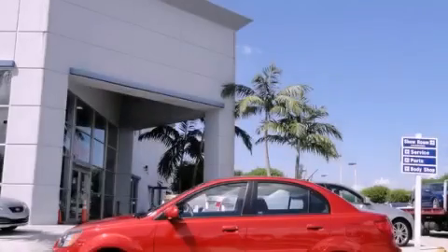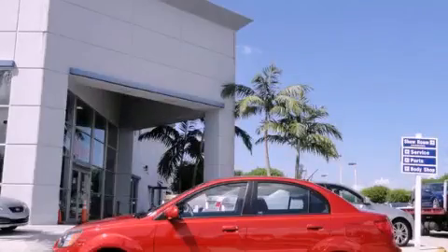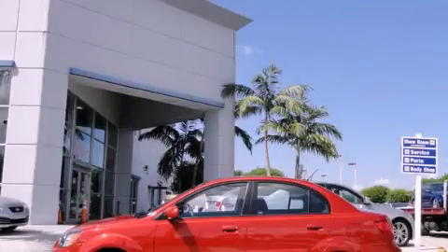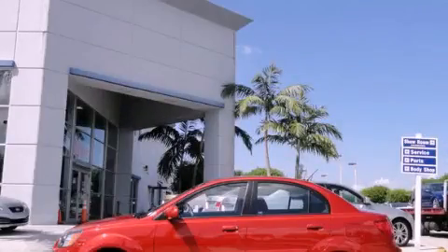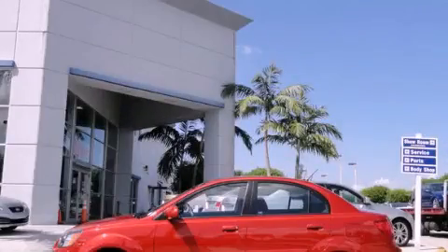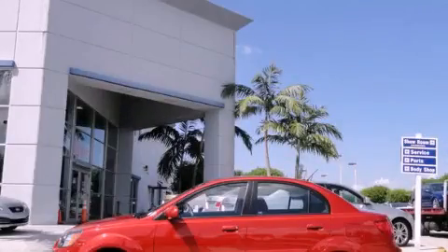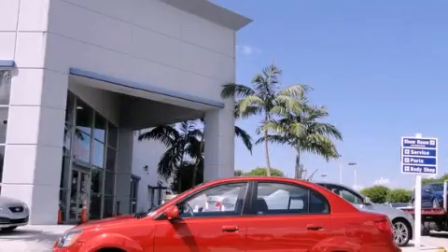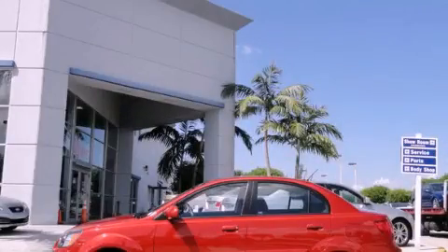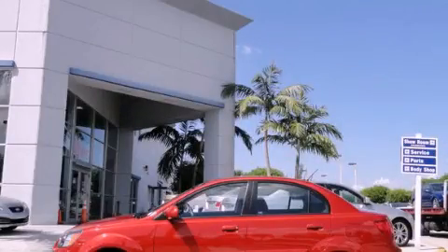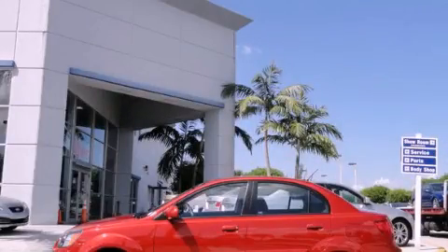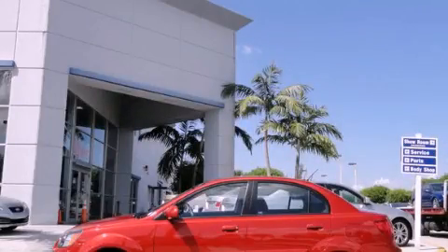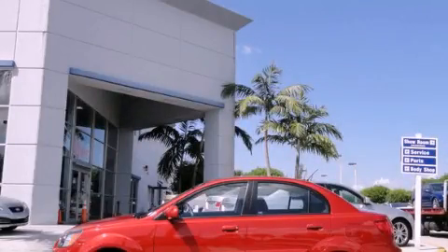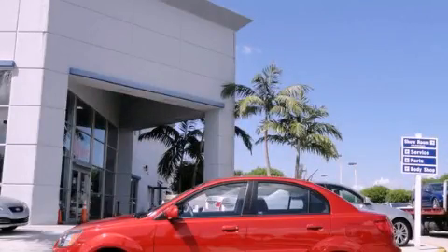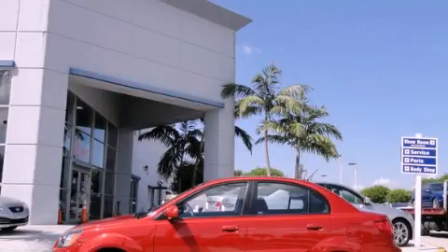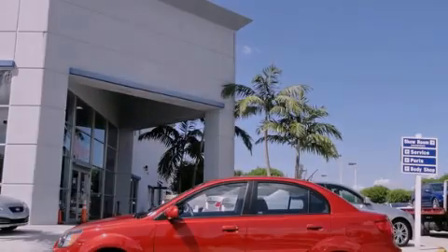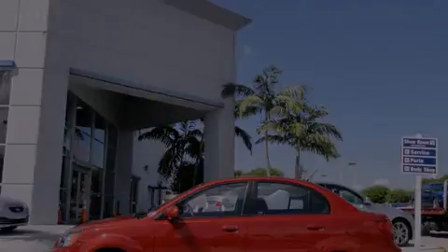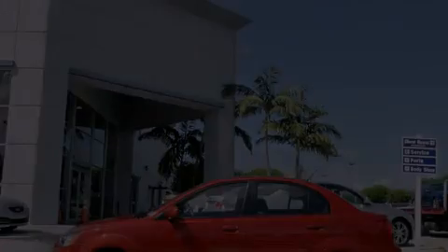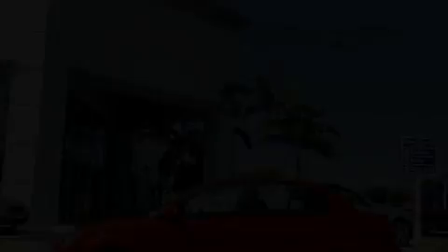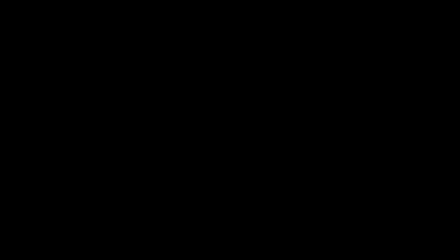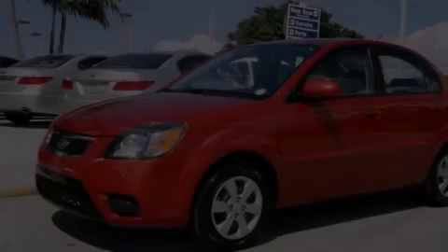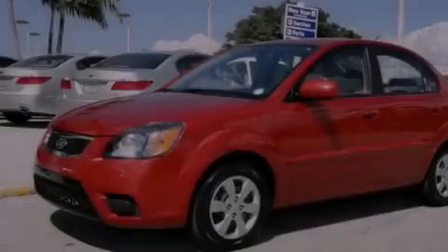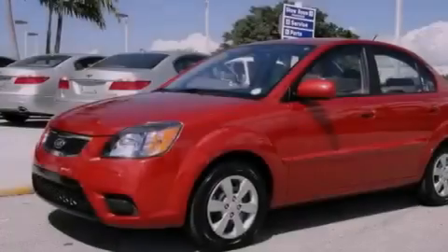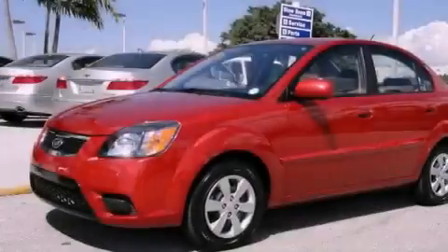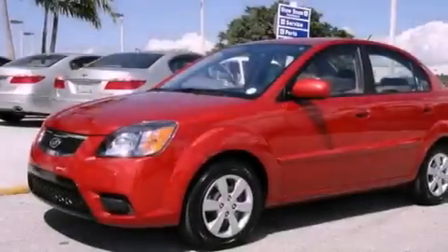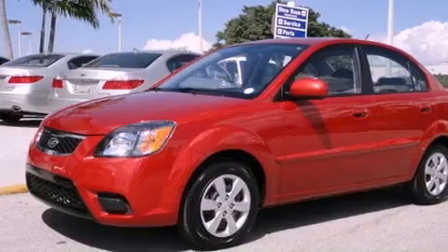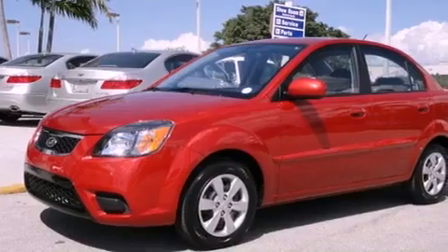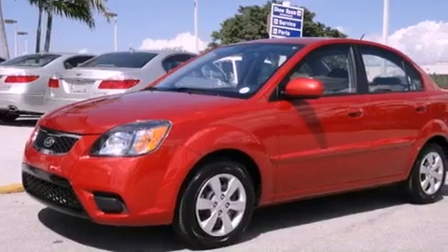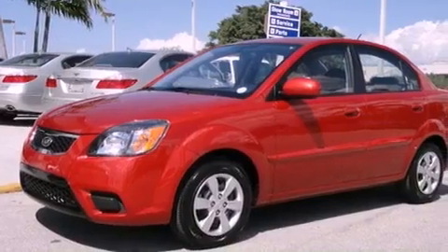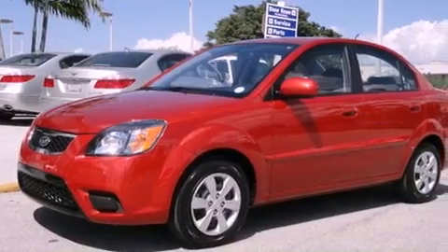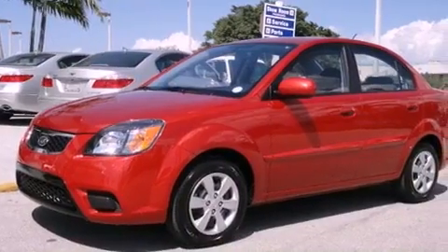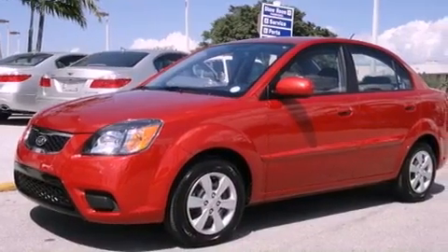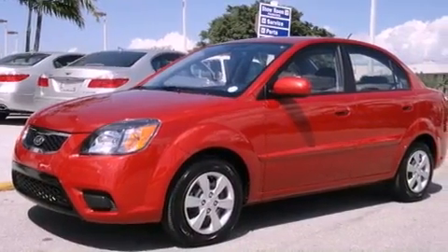This is a 2010 Kia Rio. It has a four-cylinder engine and an automatic transmission.